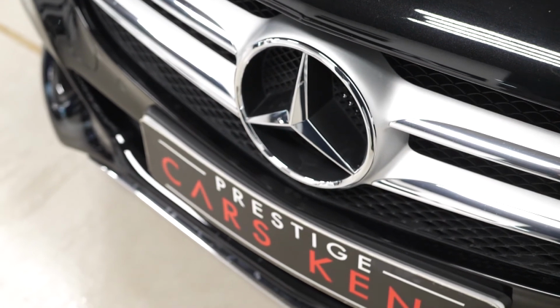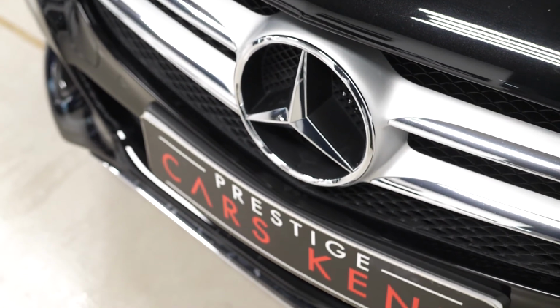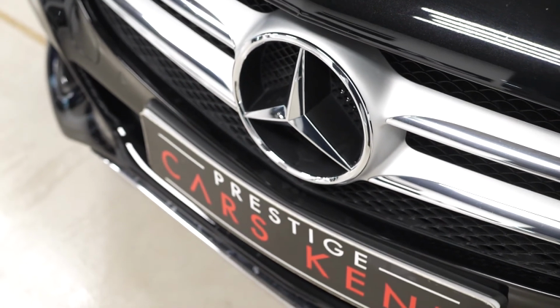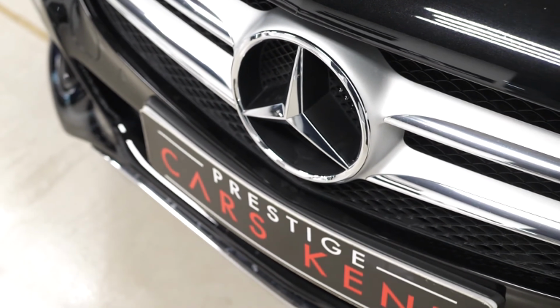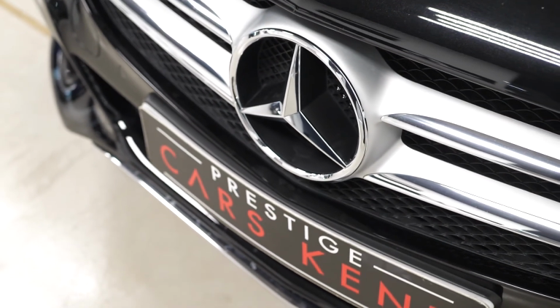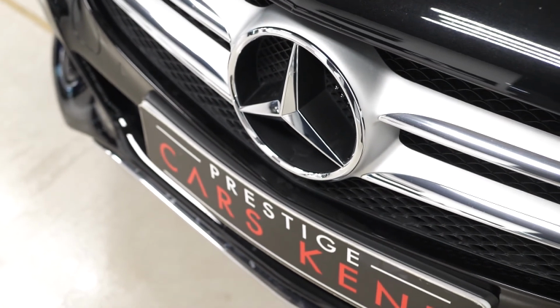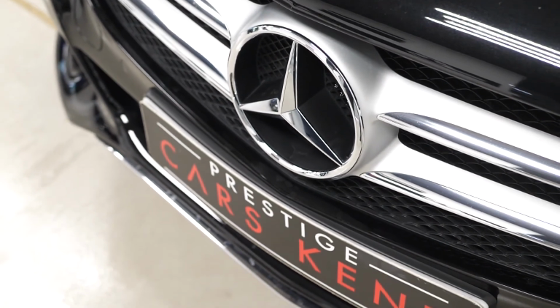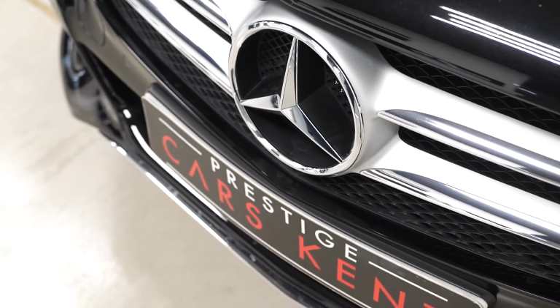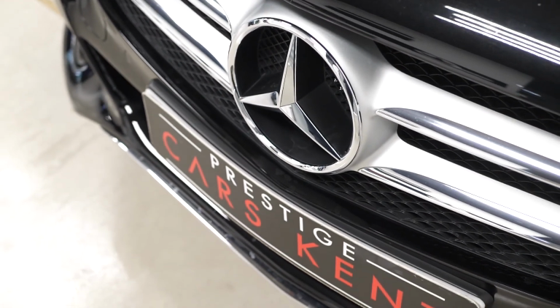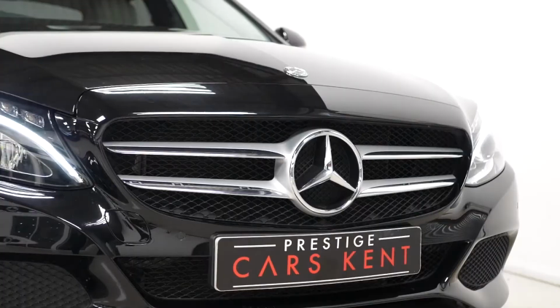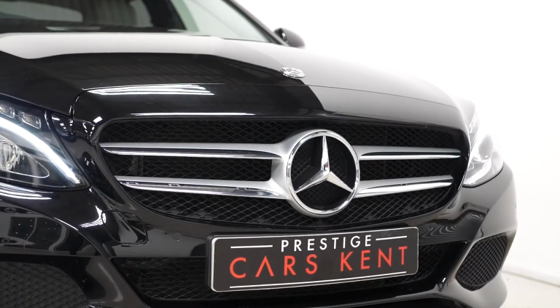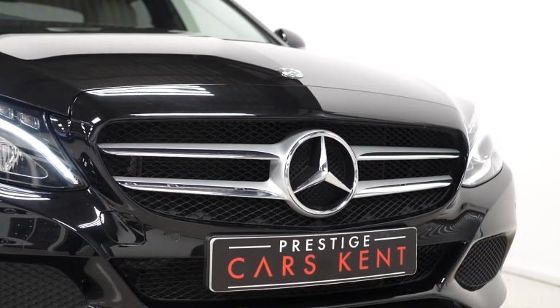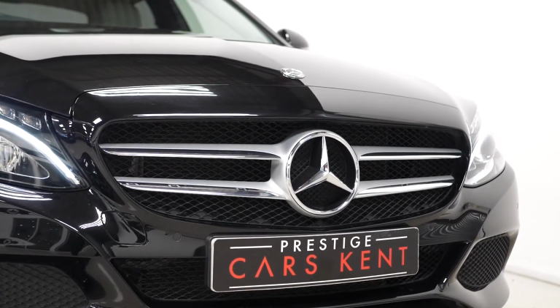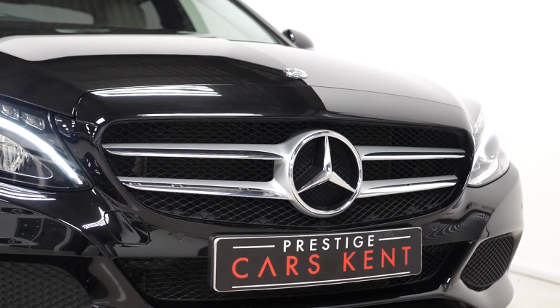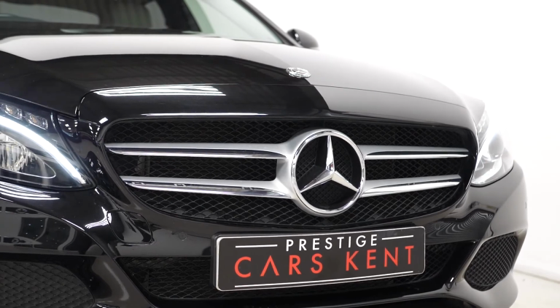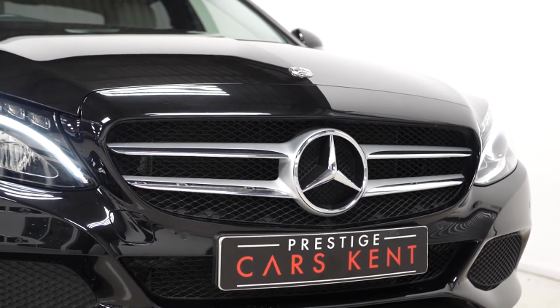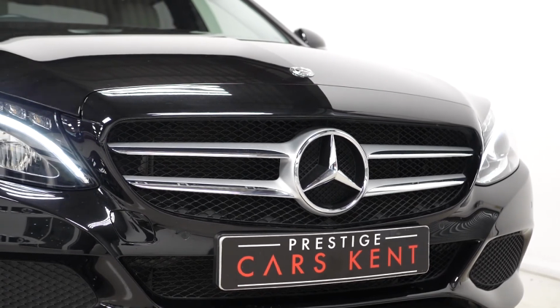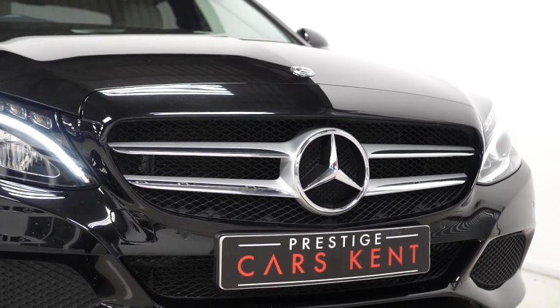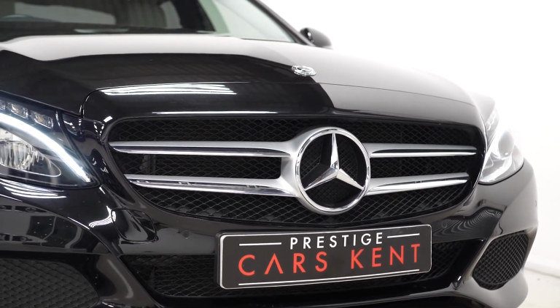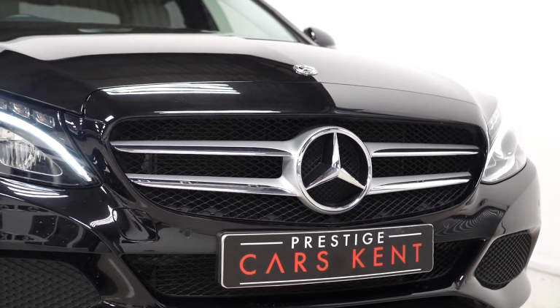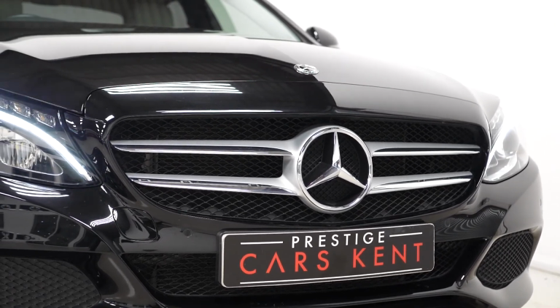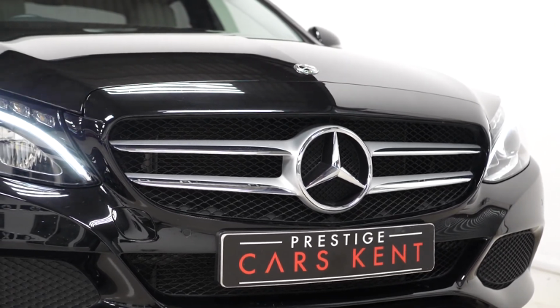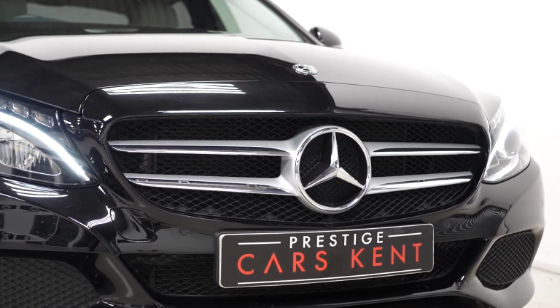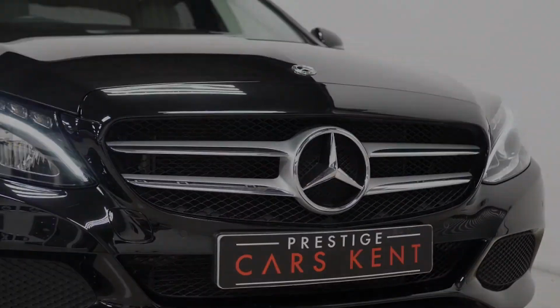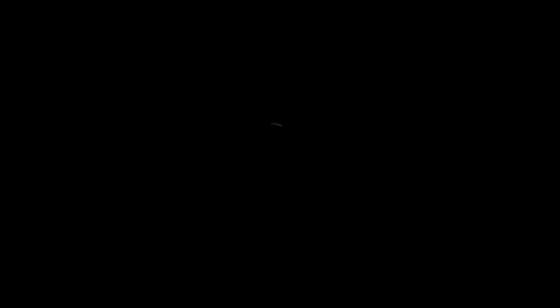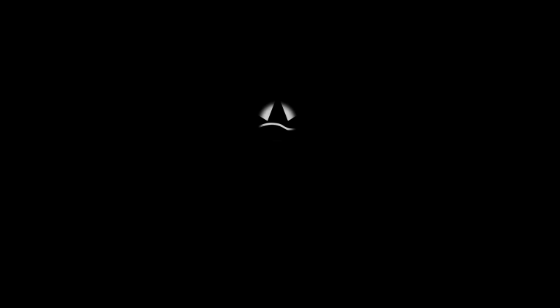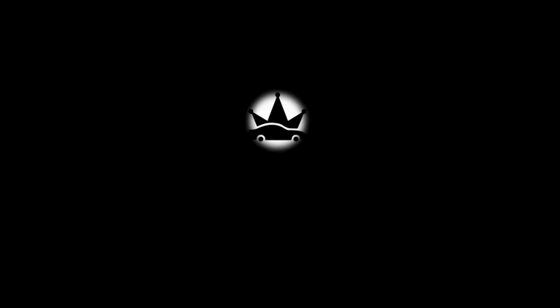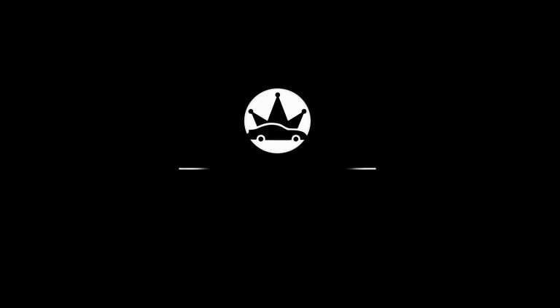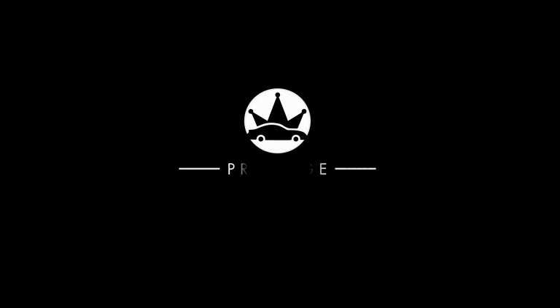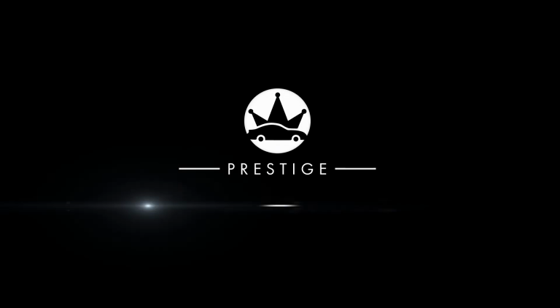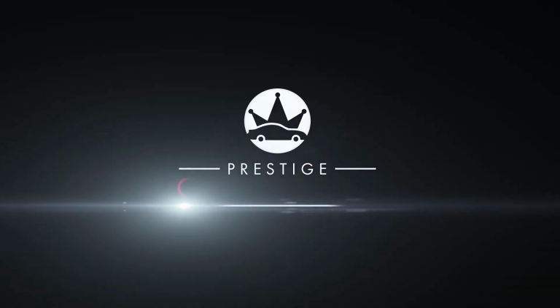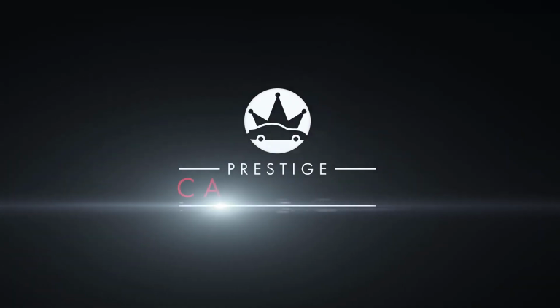If you would like any more information, would like to book a viewing or a test drive, please contact one of our sales team through the number provided at the end or inquire through our website.